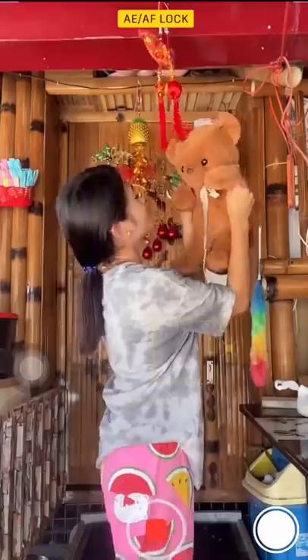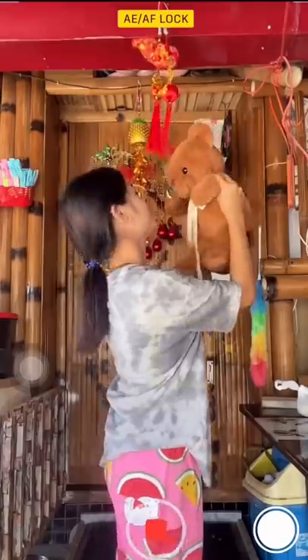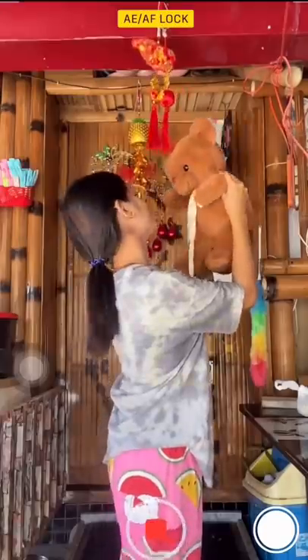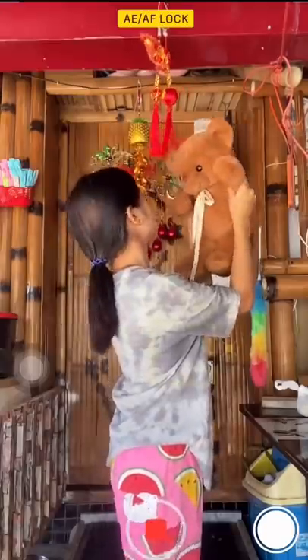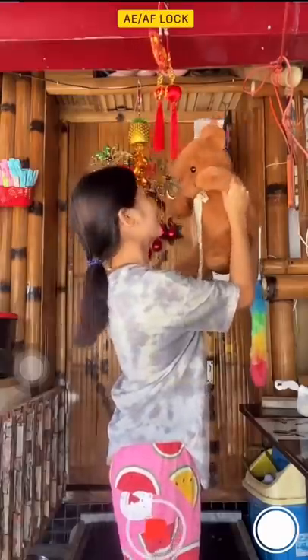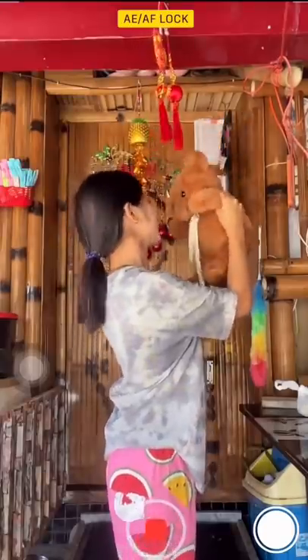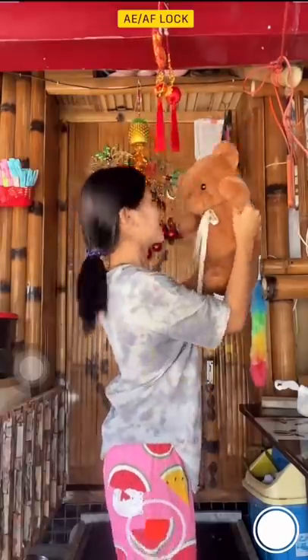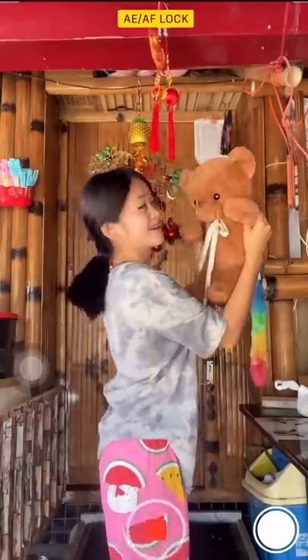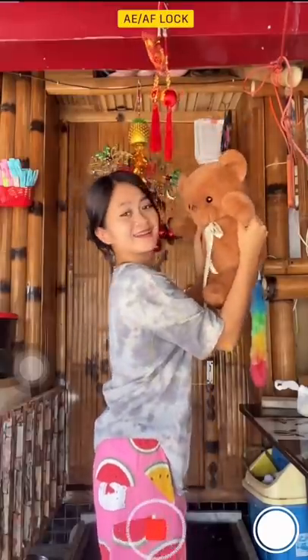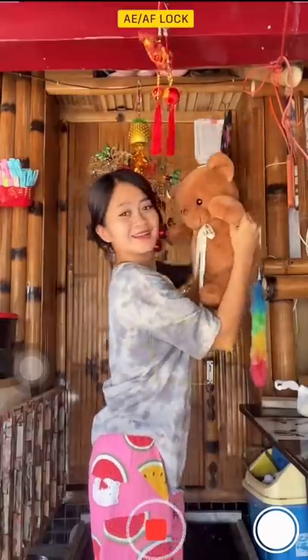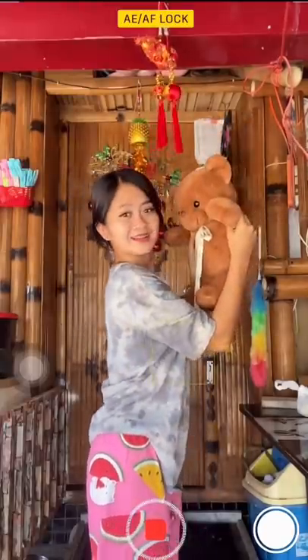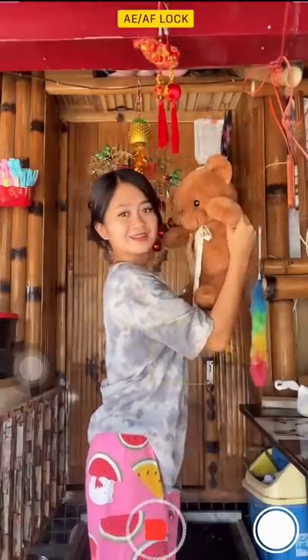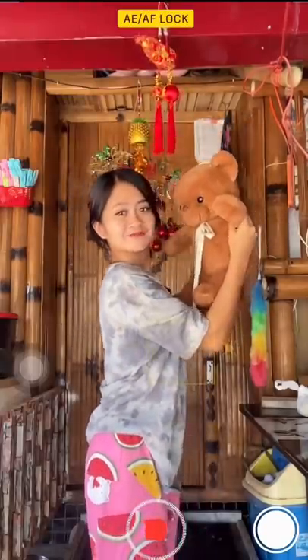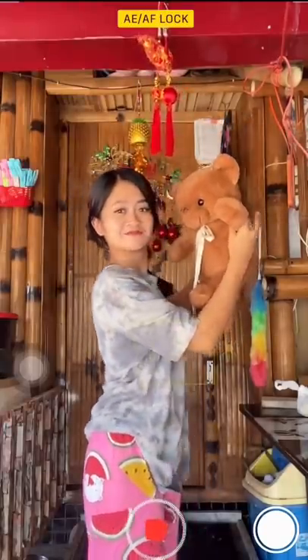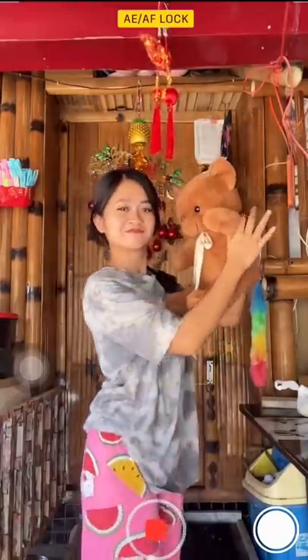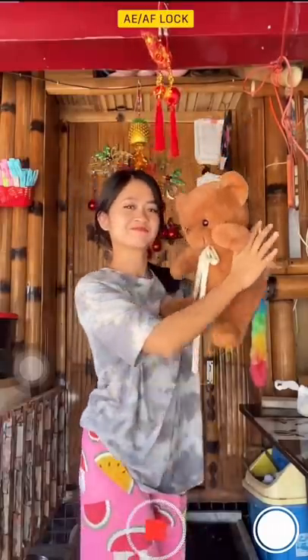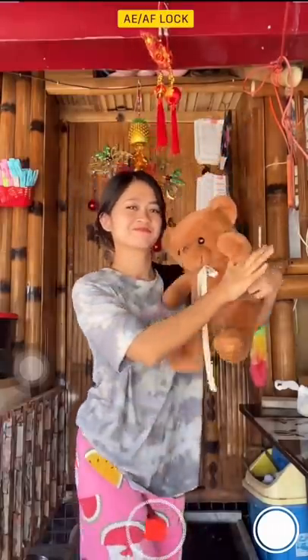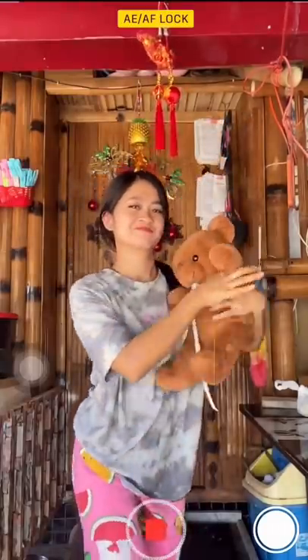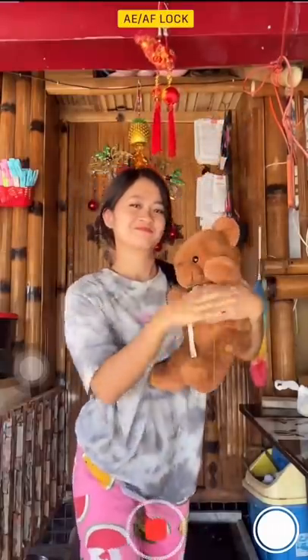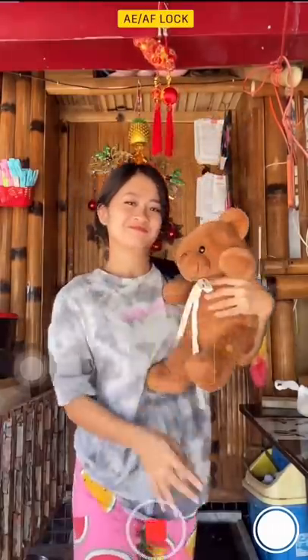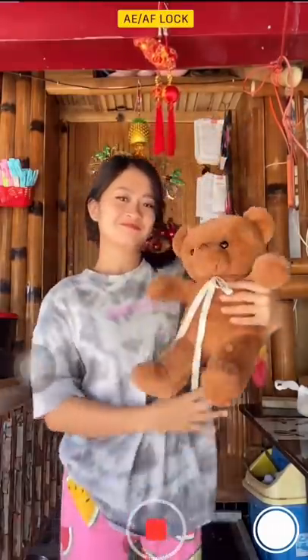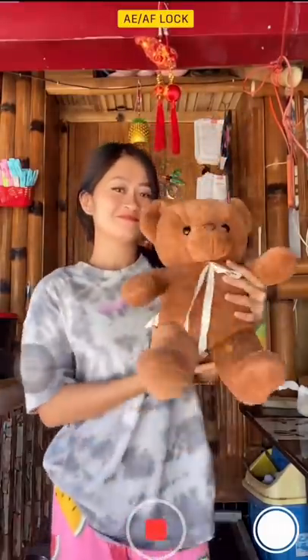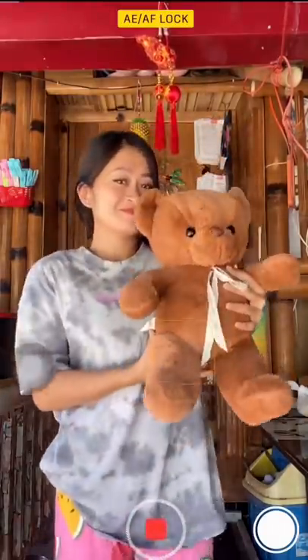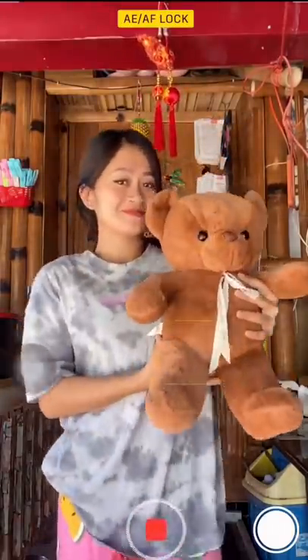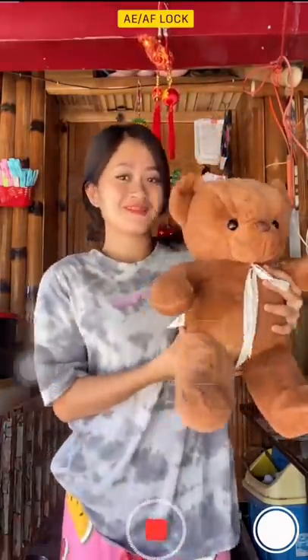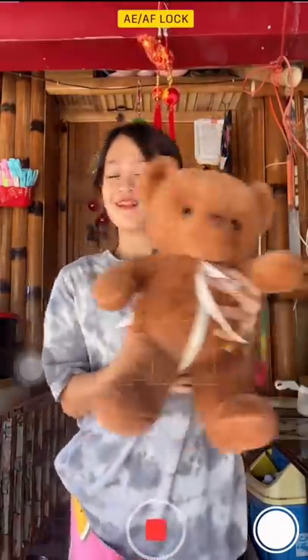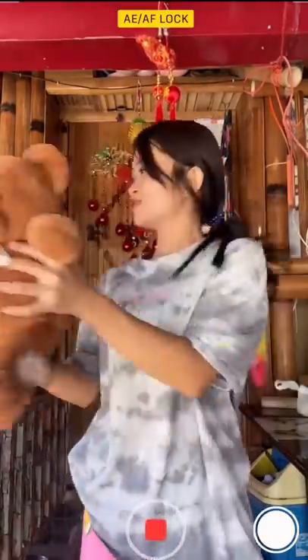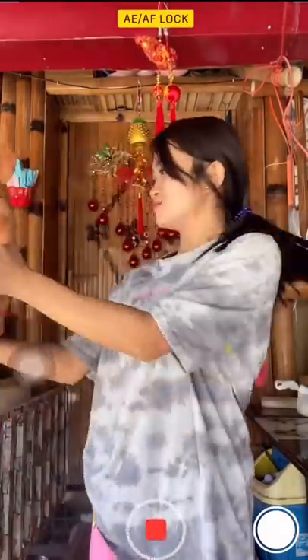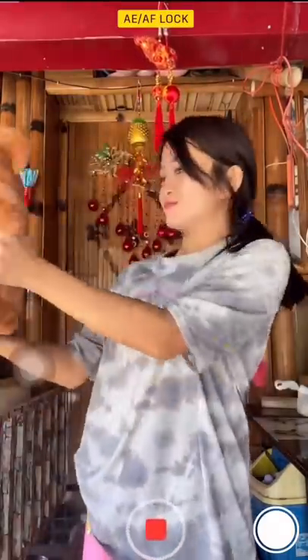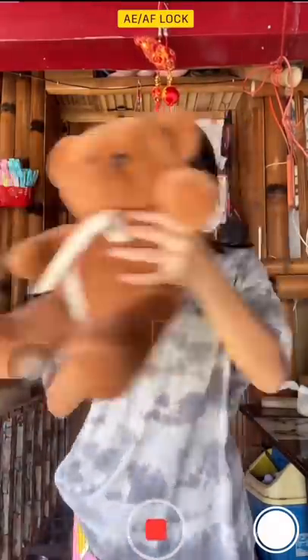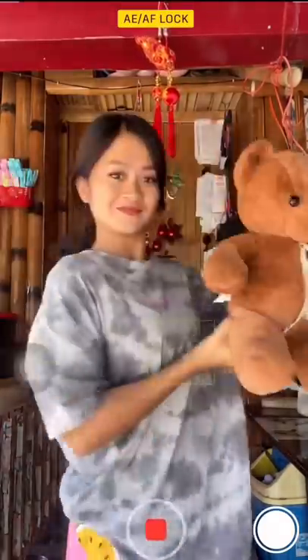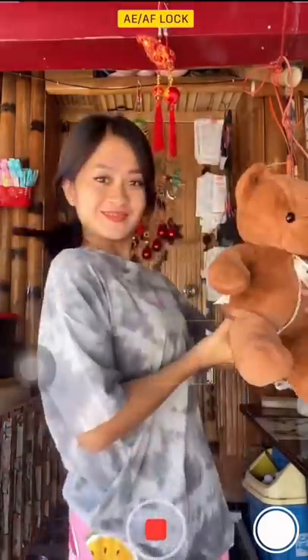First, I'm gonna act as if I'm playing with this toy, then I'll move closer to the camera and swipe the bear from left to right.